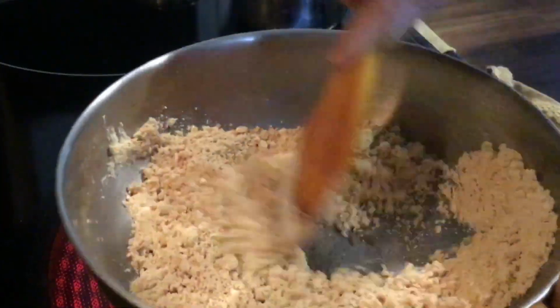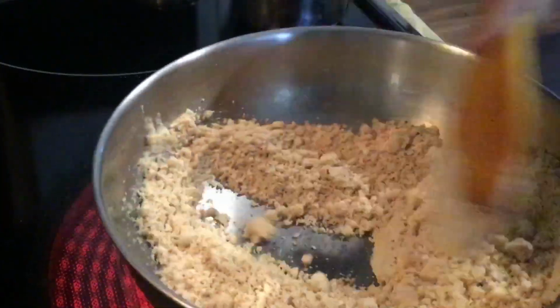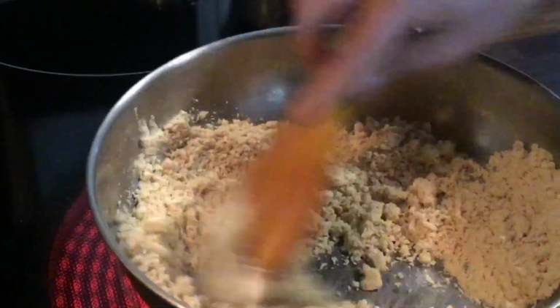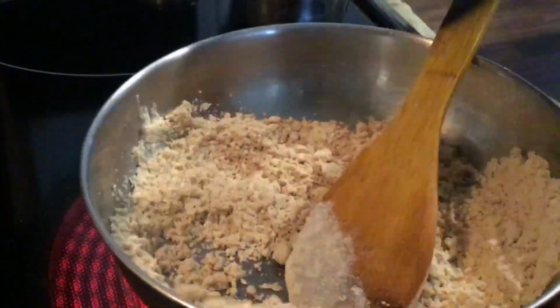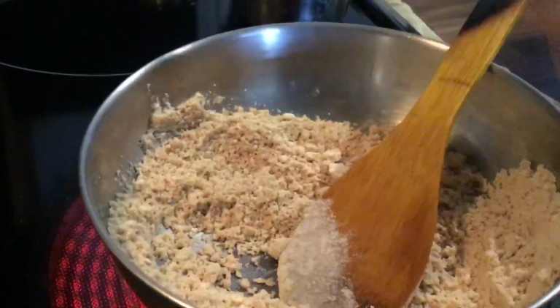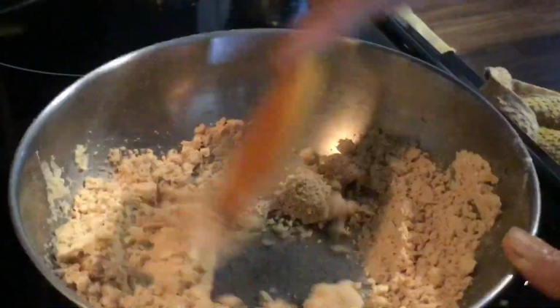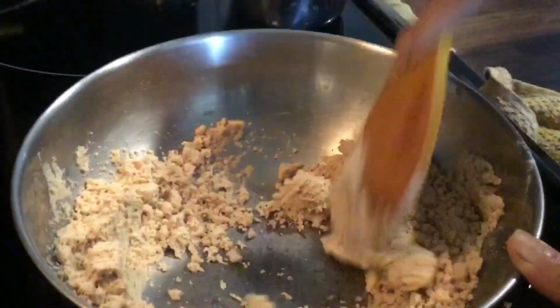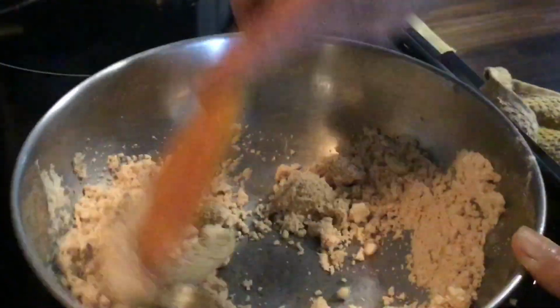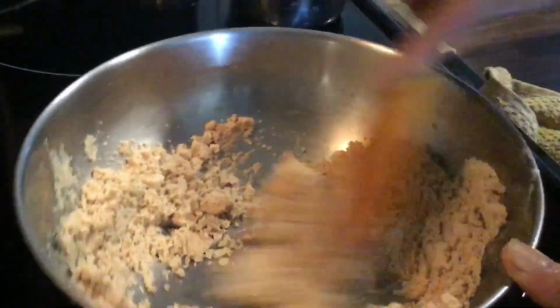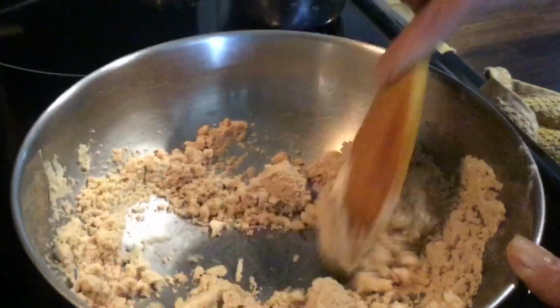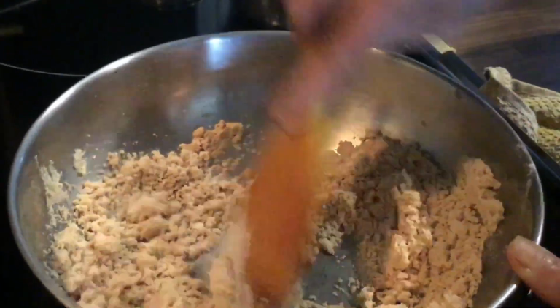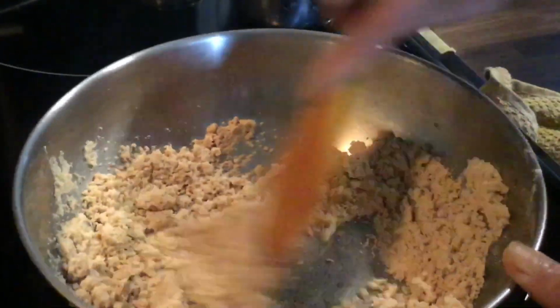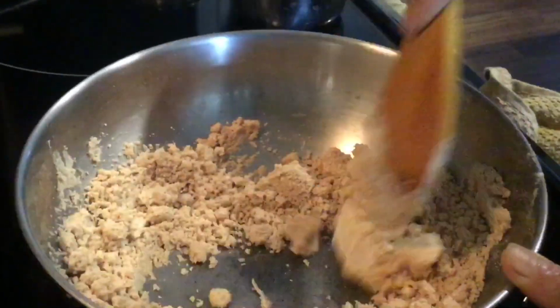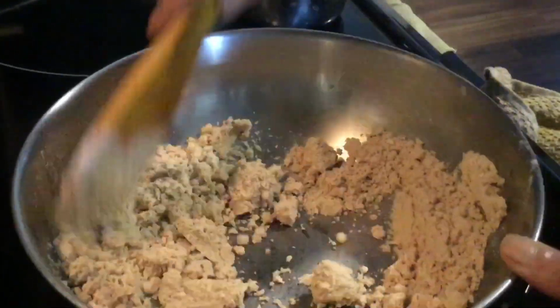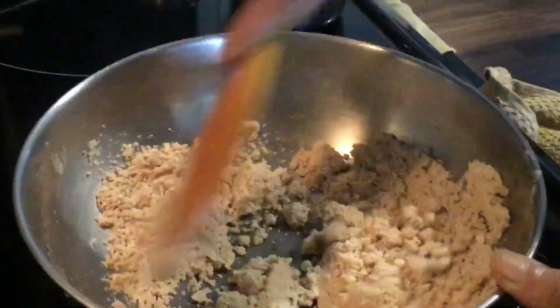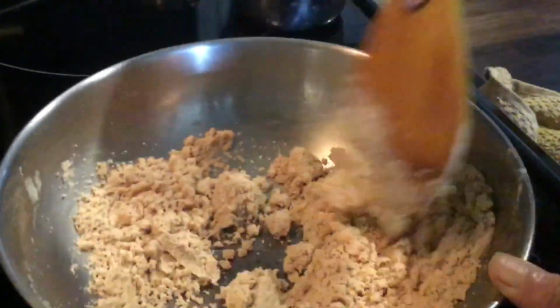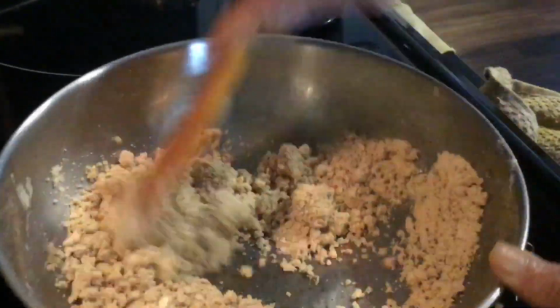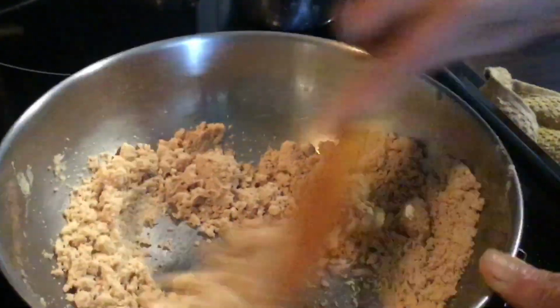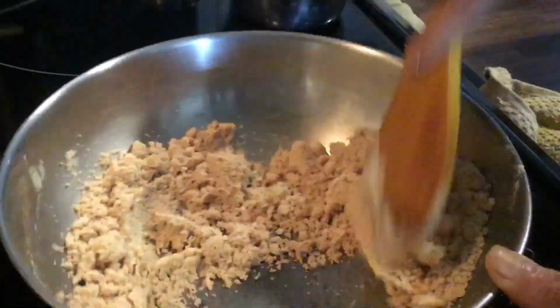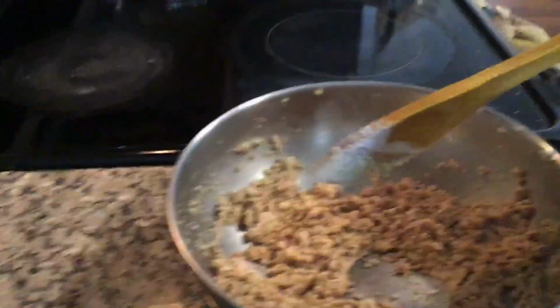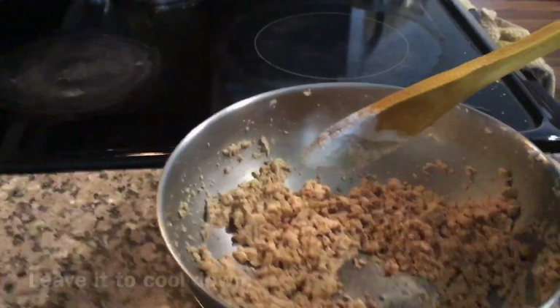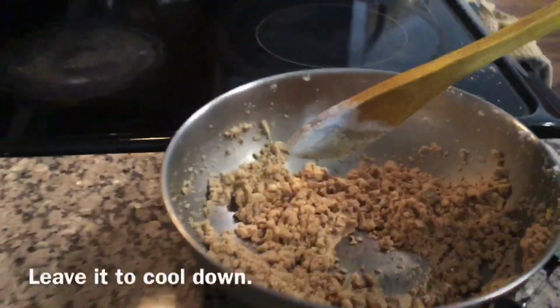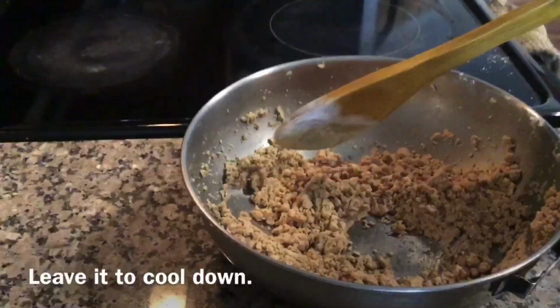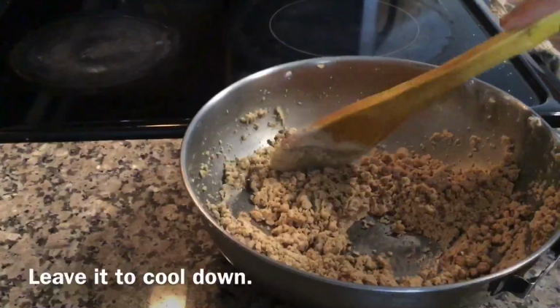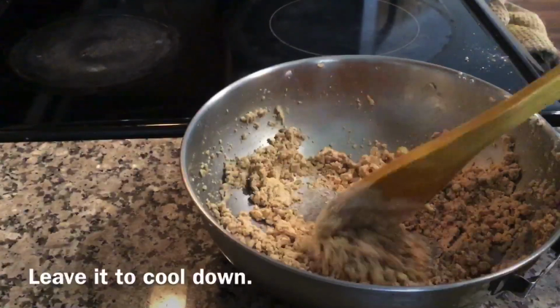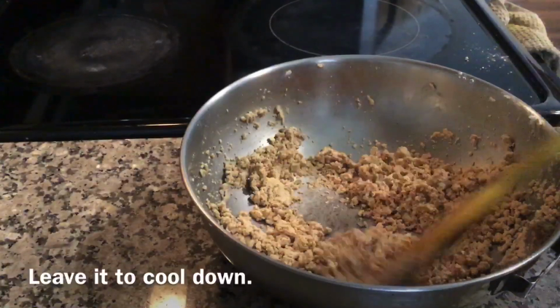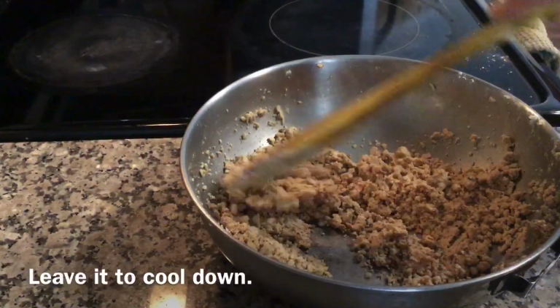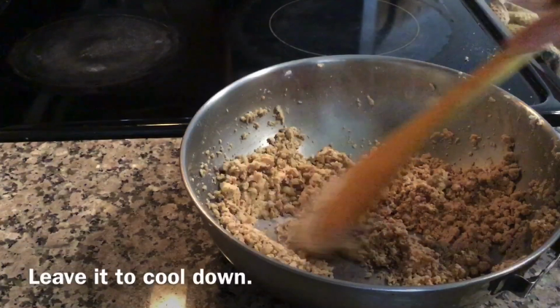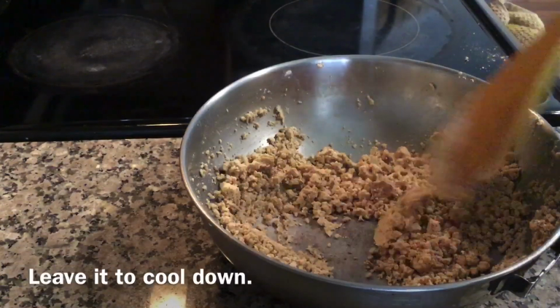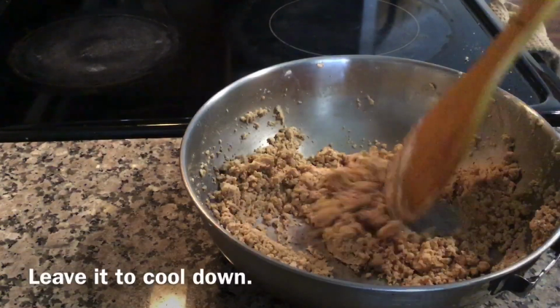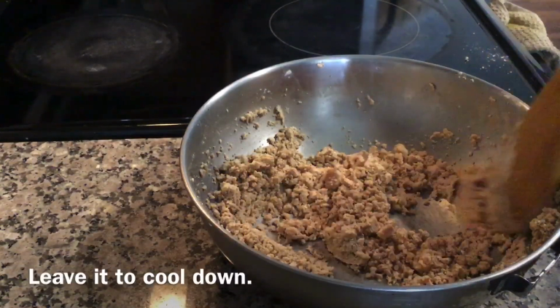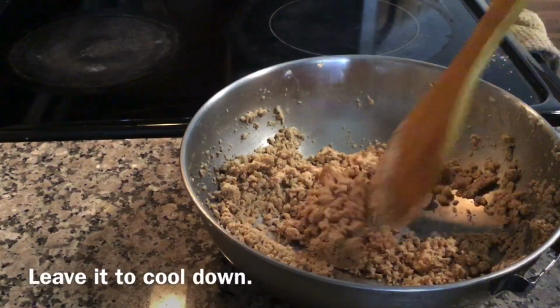You can see it is changing color — it is done now. Leave it to cool down.